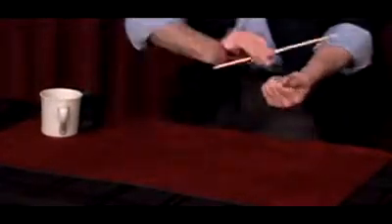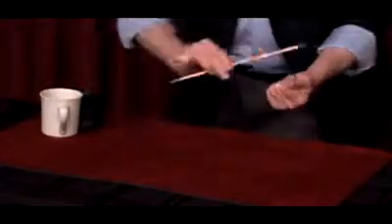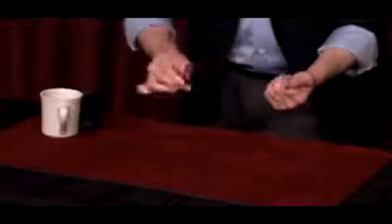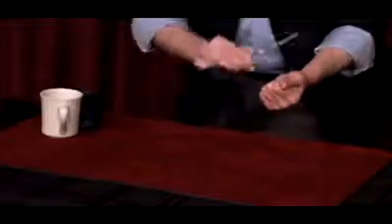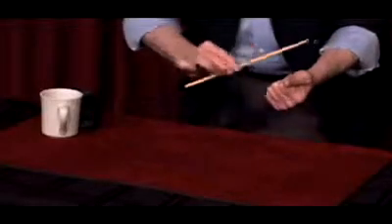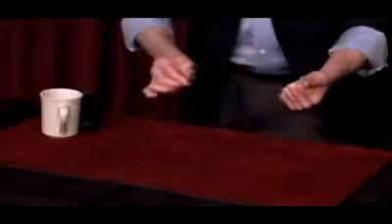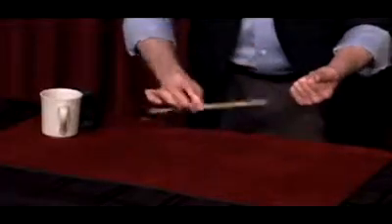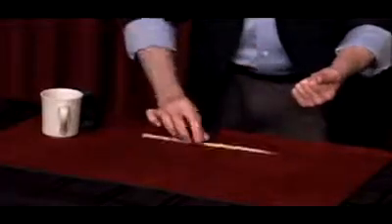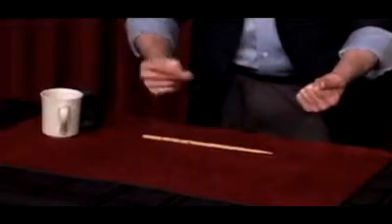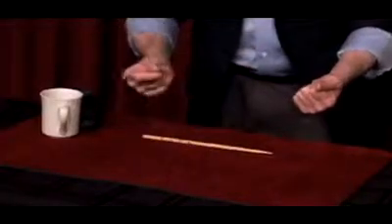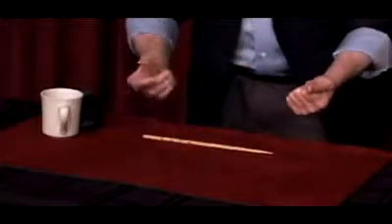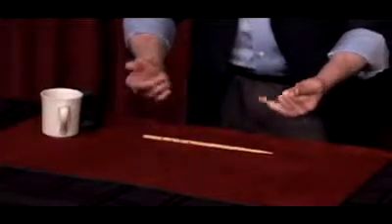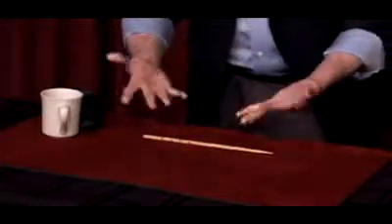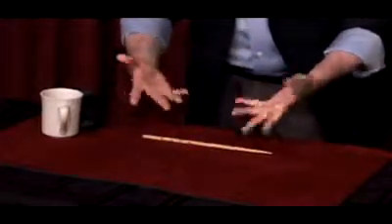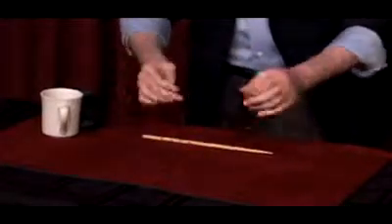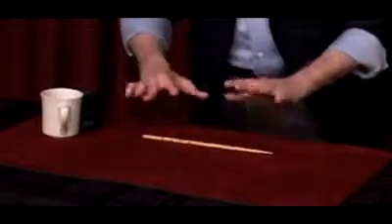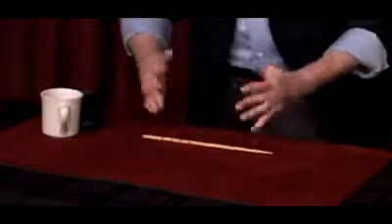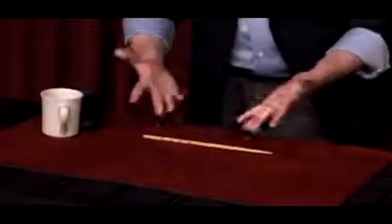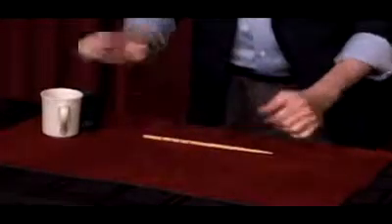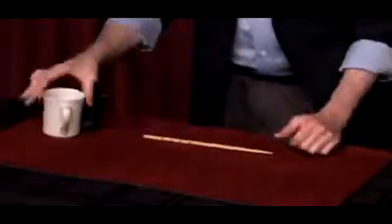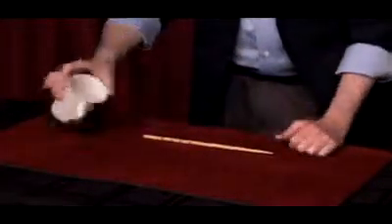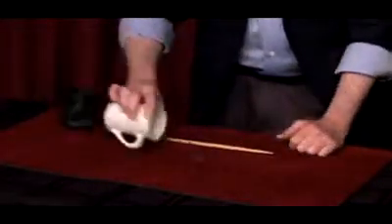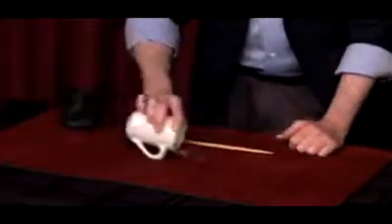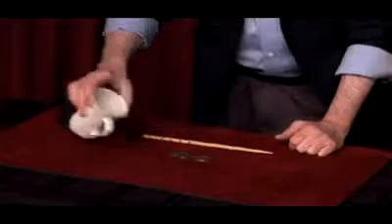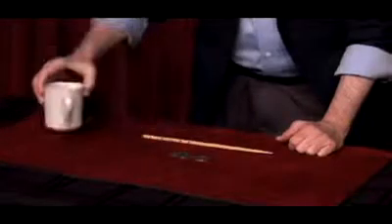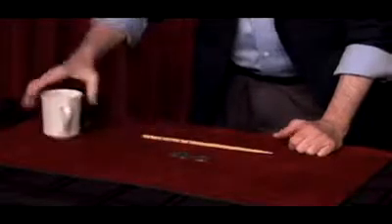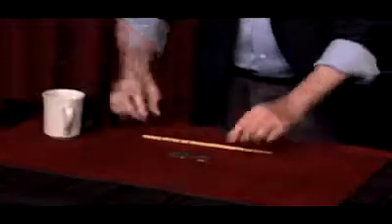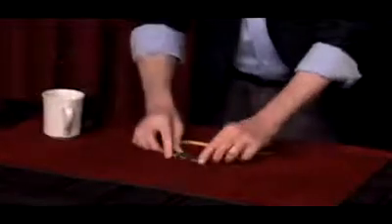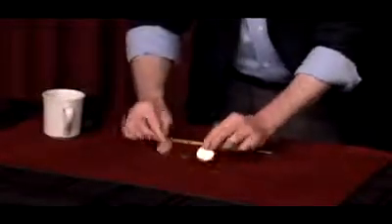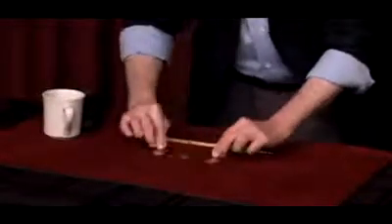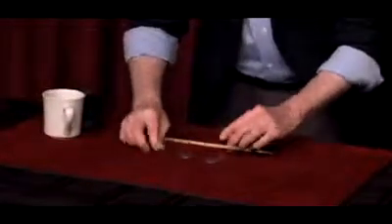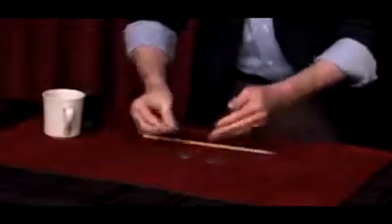Watch this coin simply vanish. Which leaves three coins, and I'll do it again.